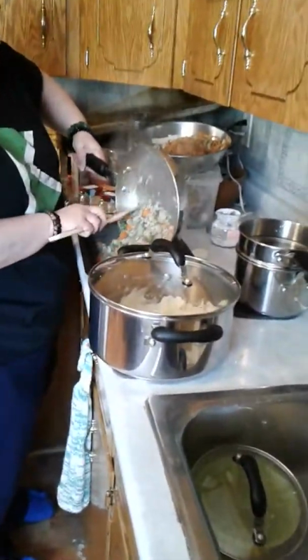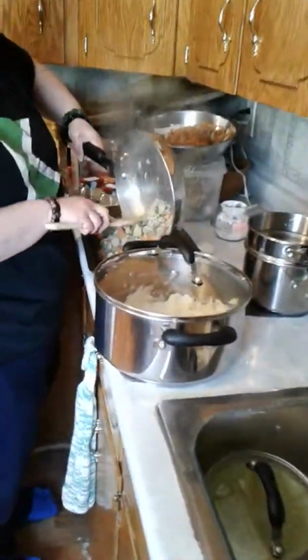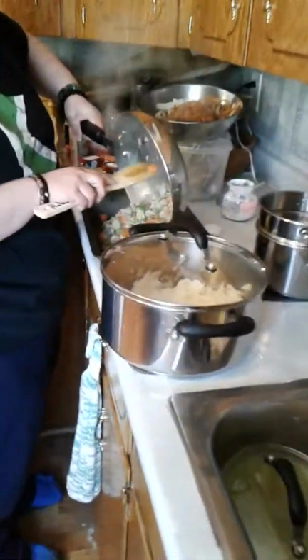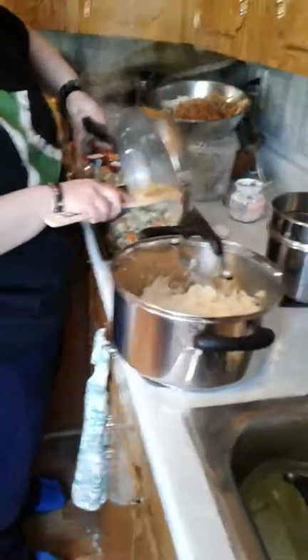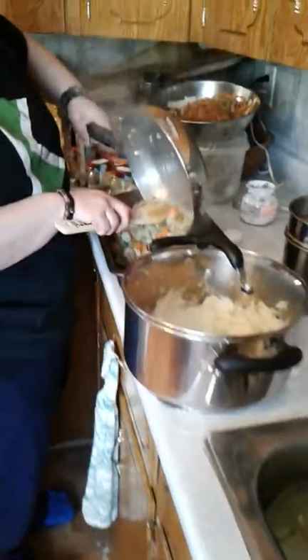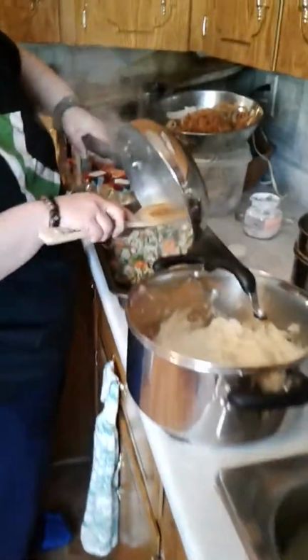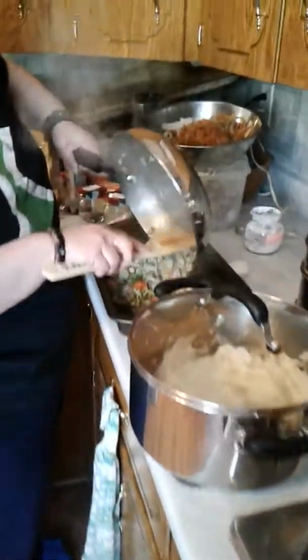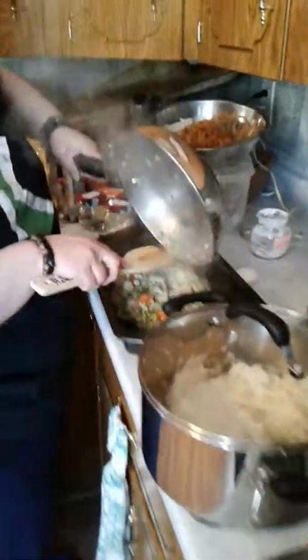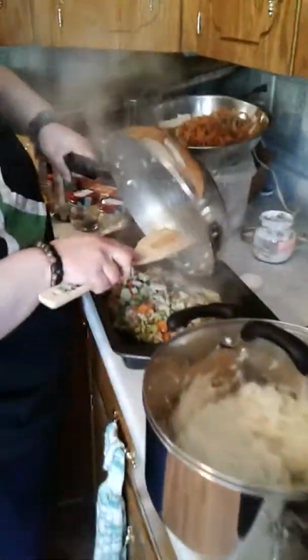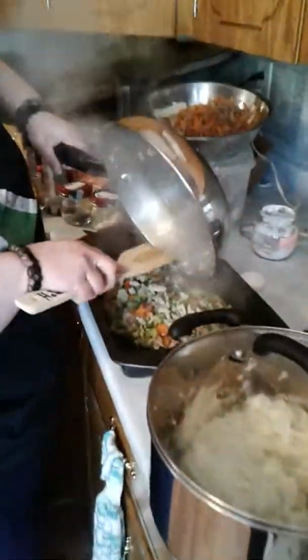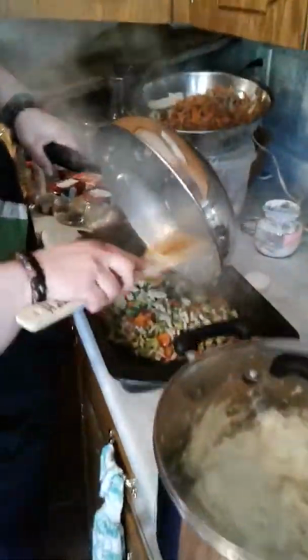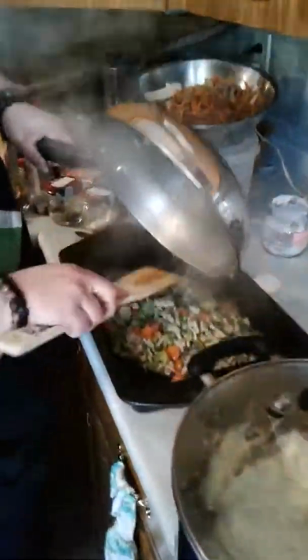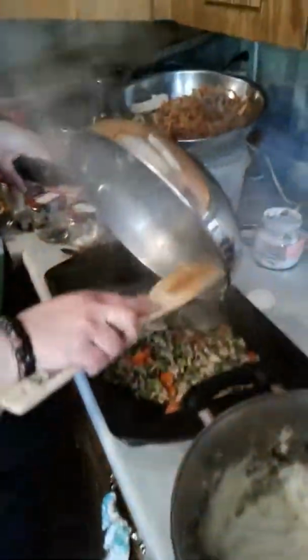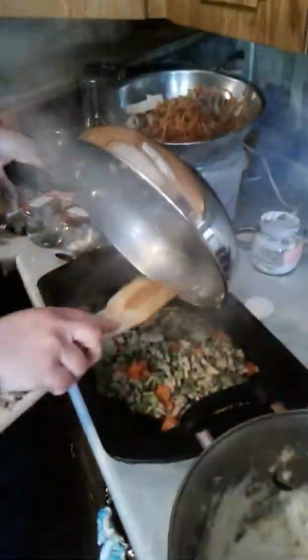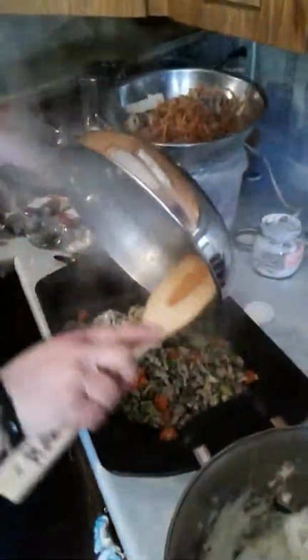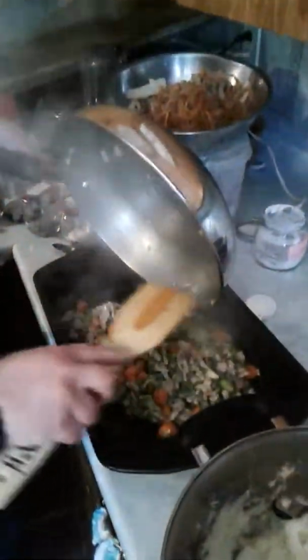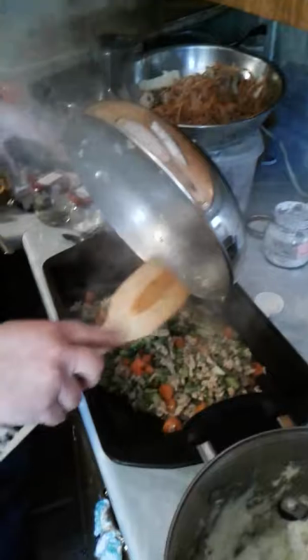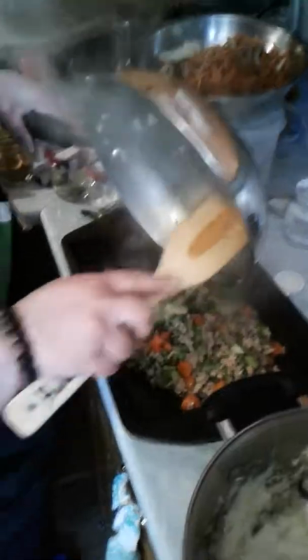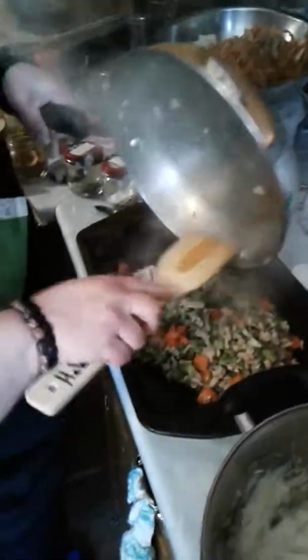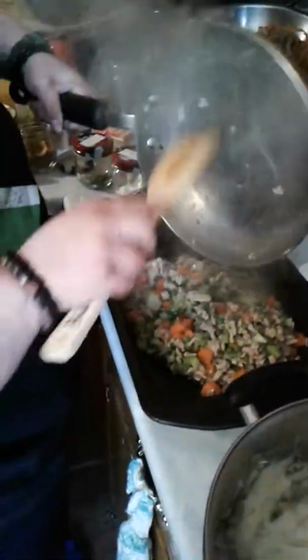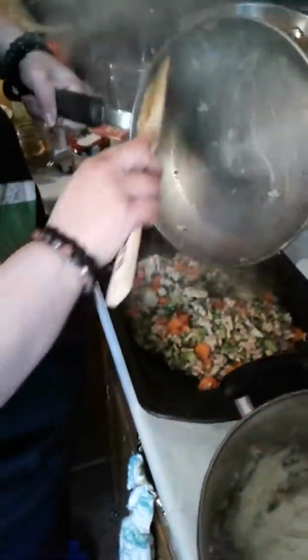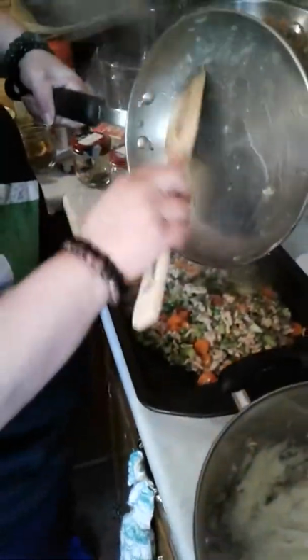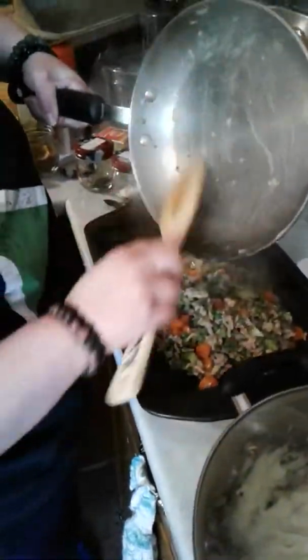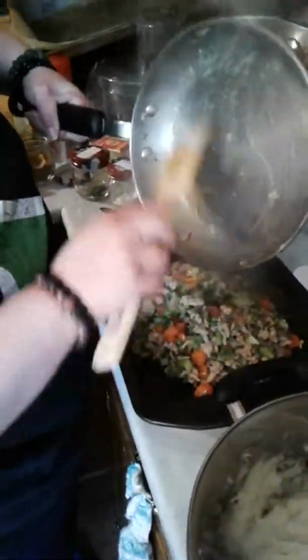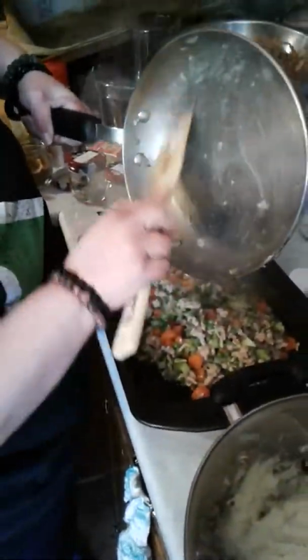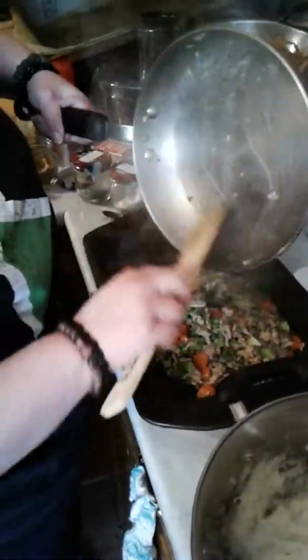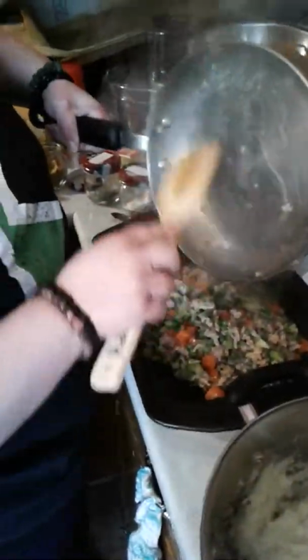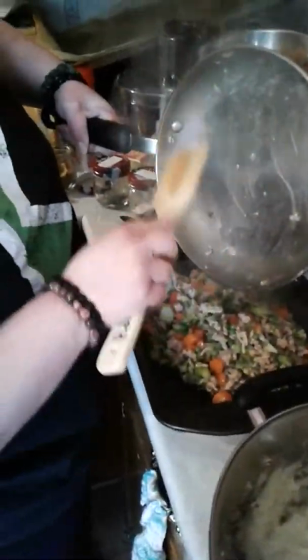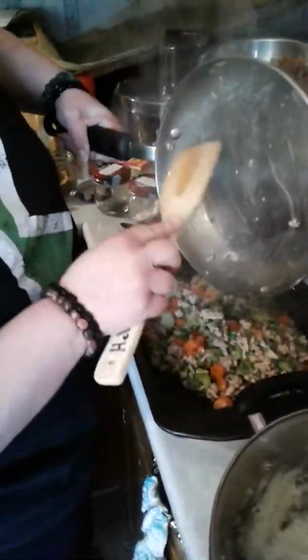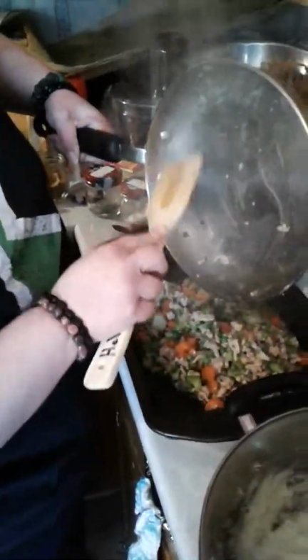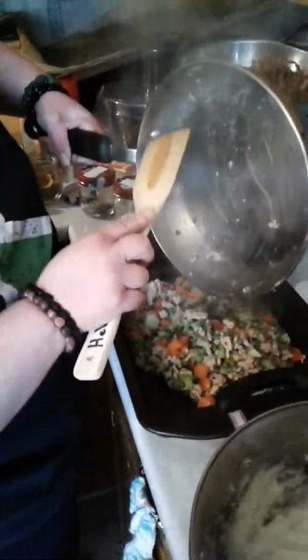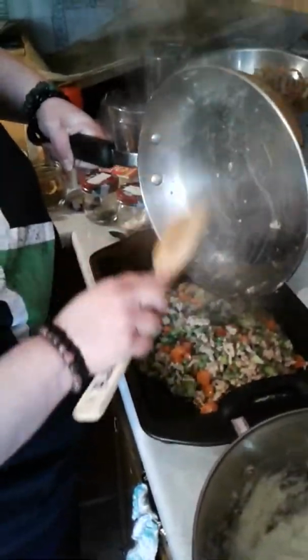Use whatever size pan you think is best. I usually use the 9x13 pan.